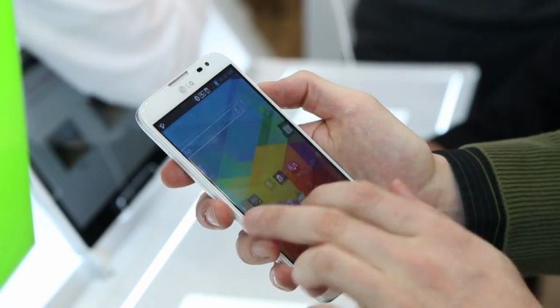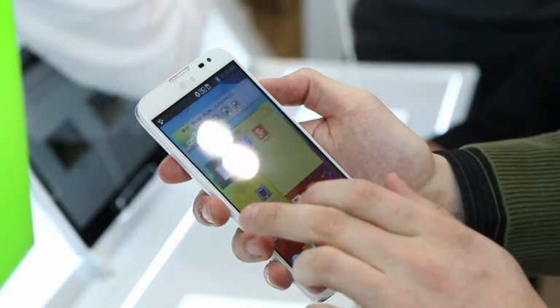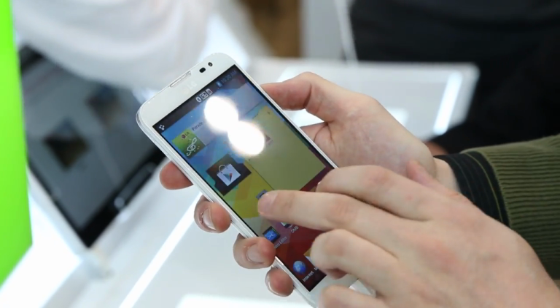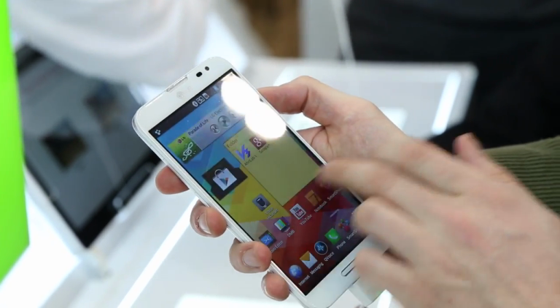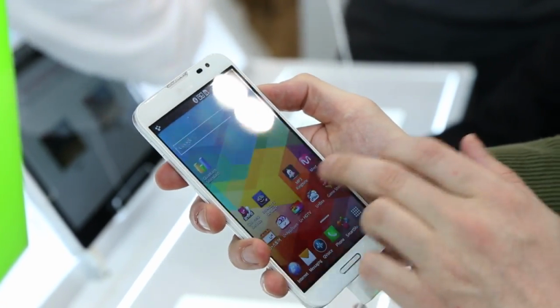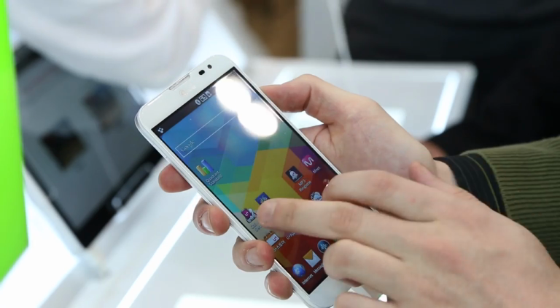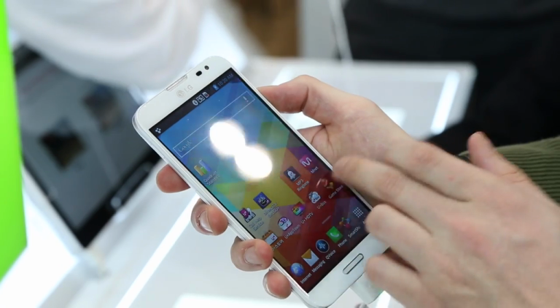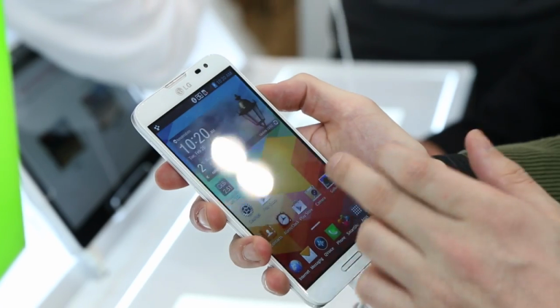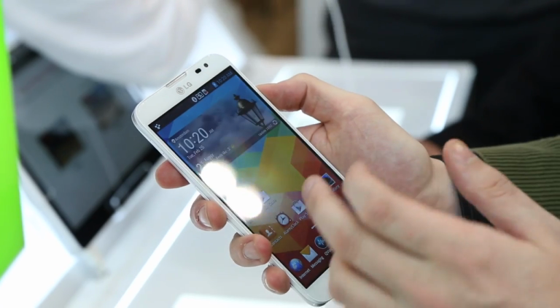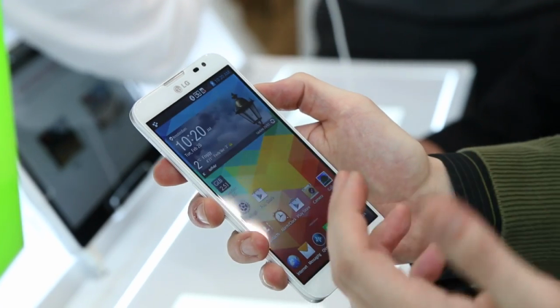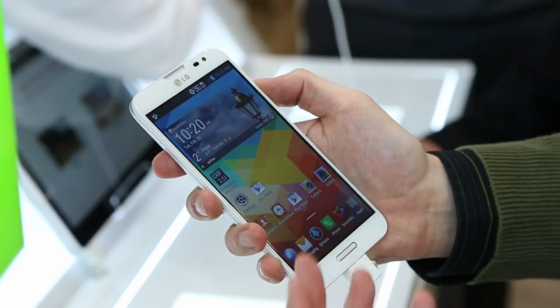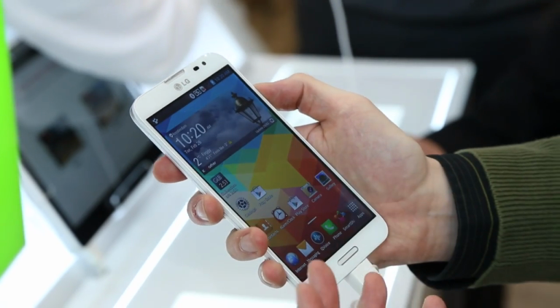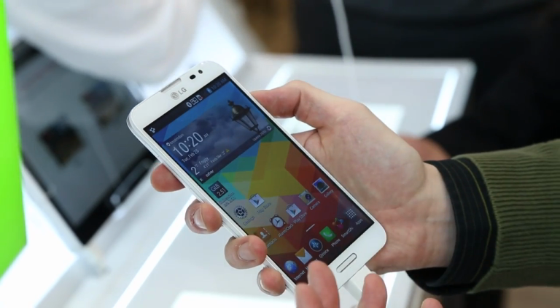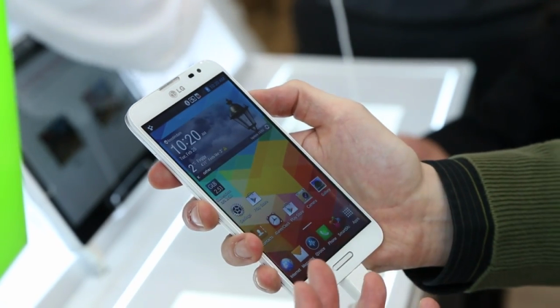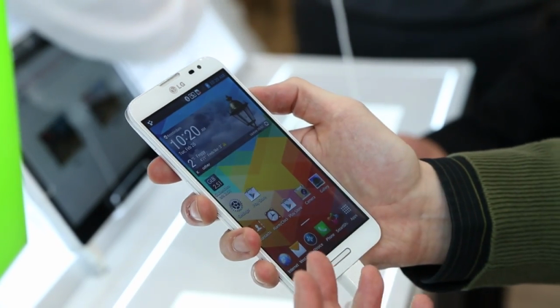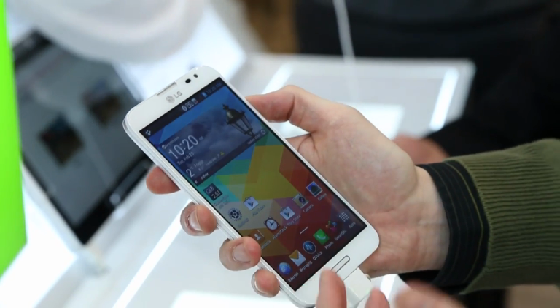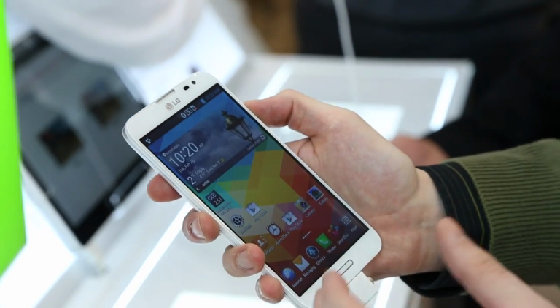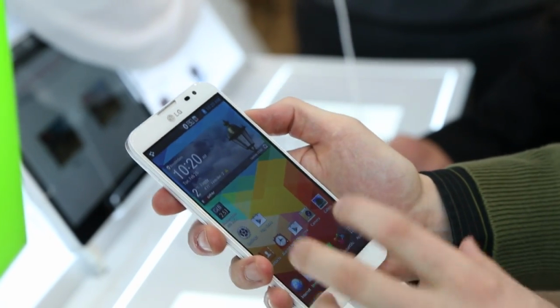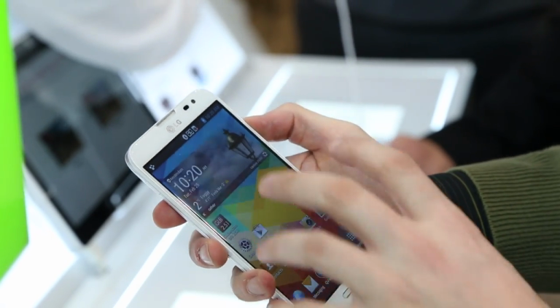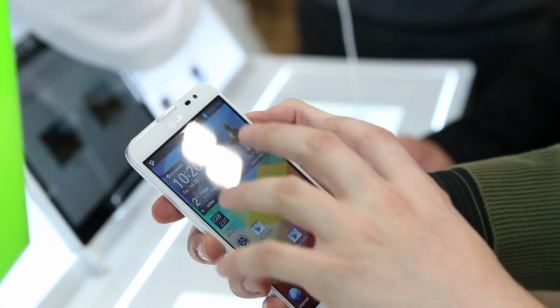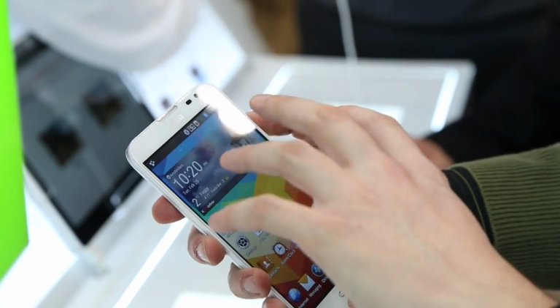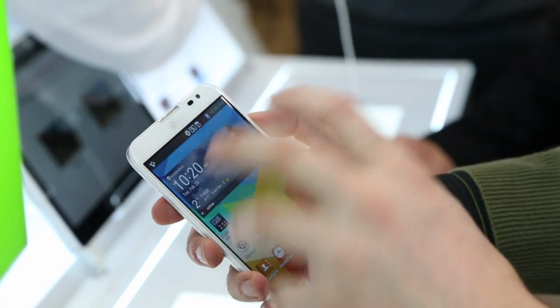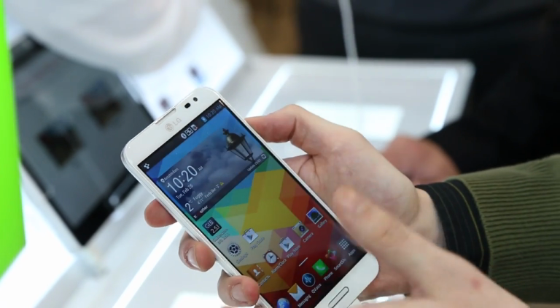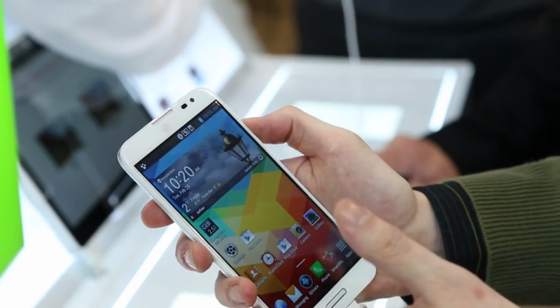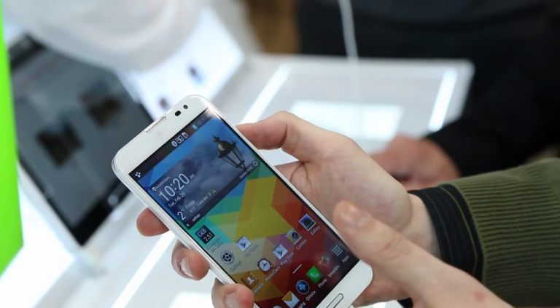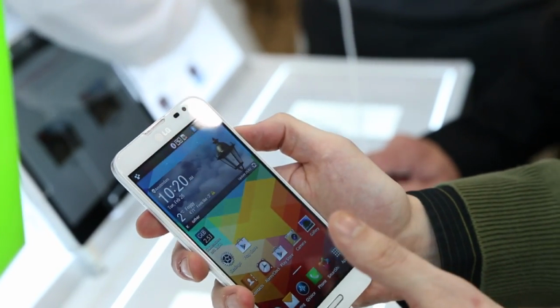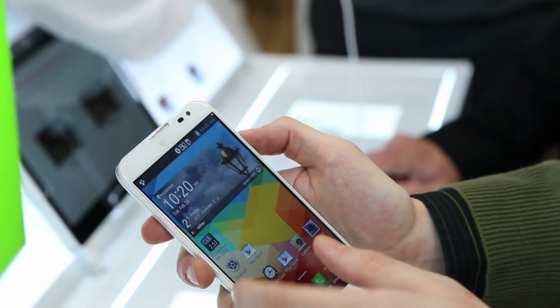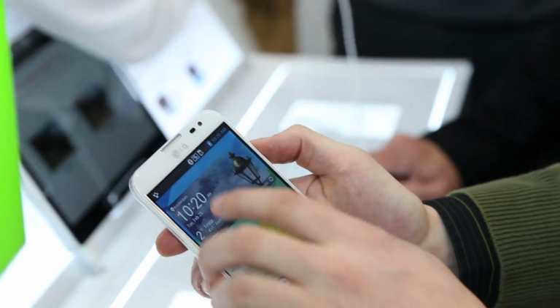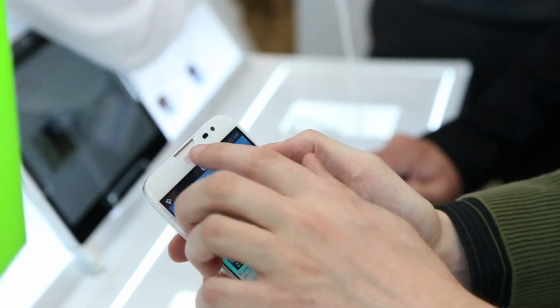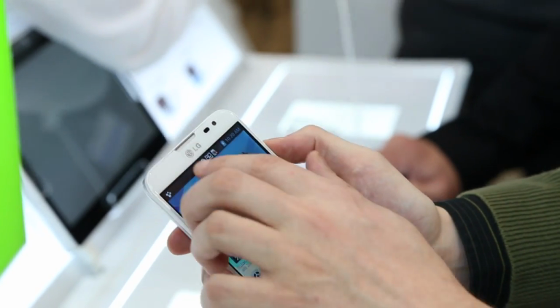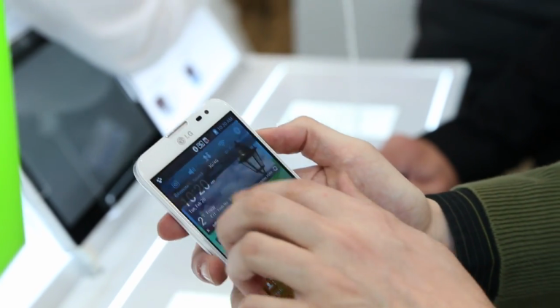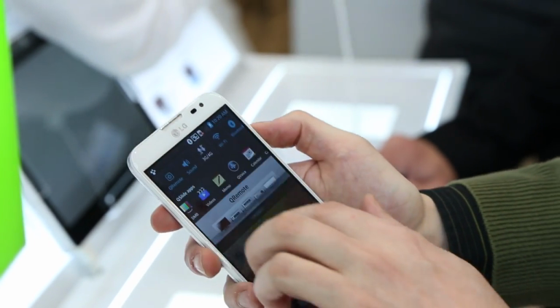Very fast, very responsive, just like the original Optimus G. The interface is pretty similar as well.